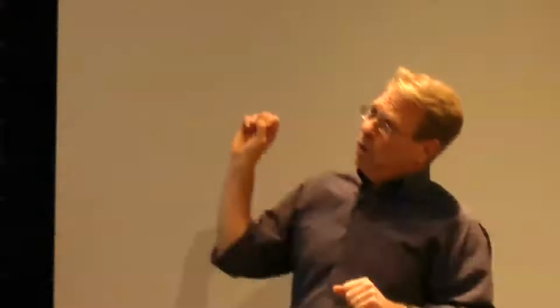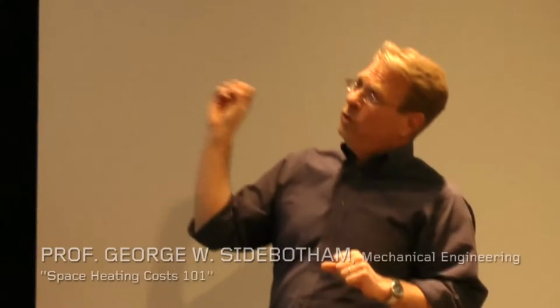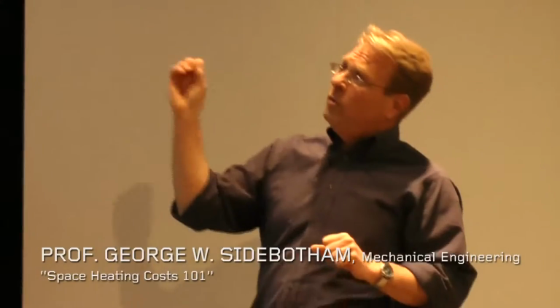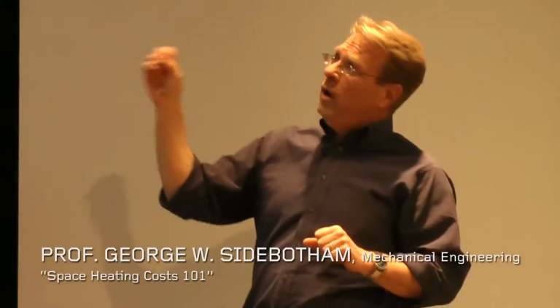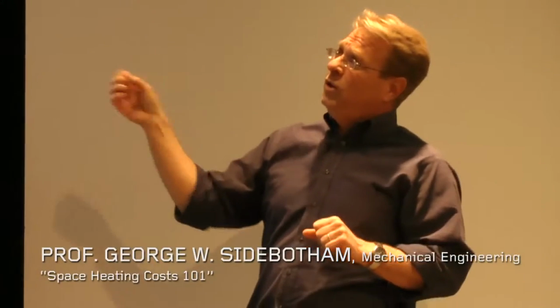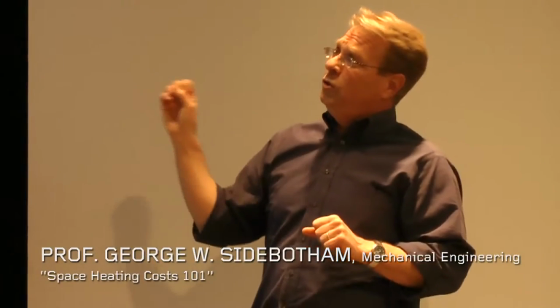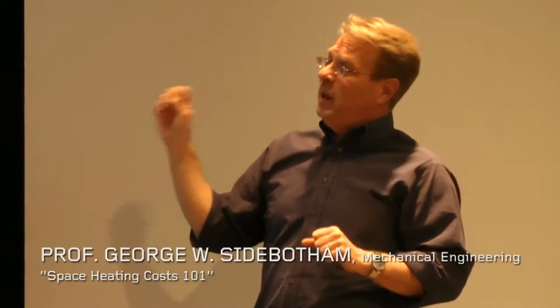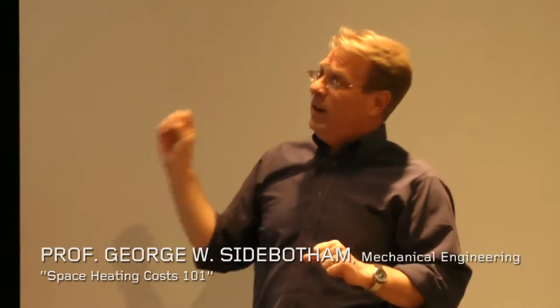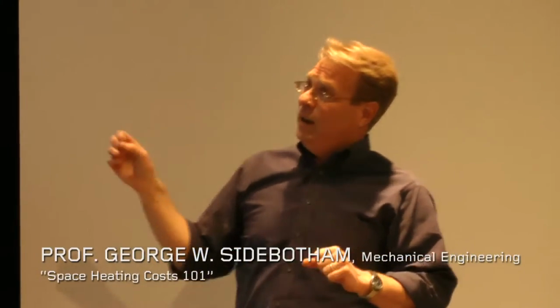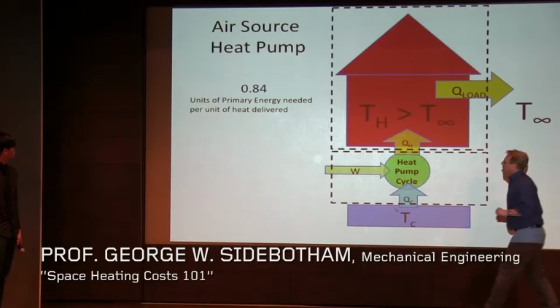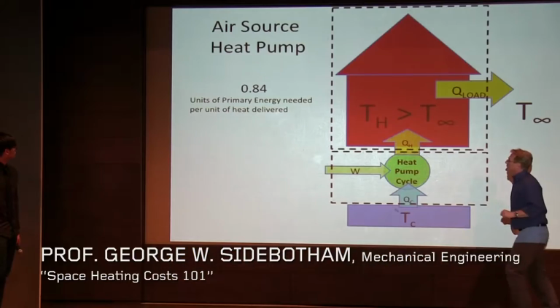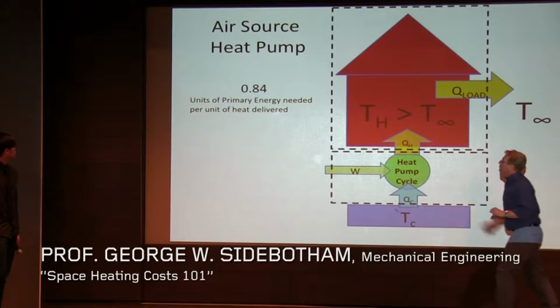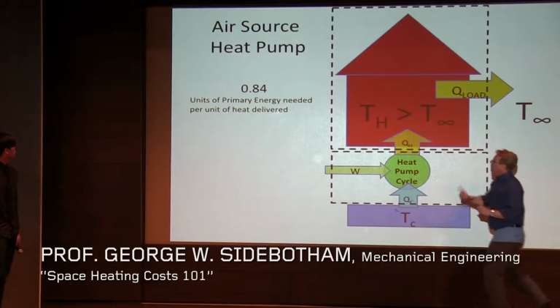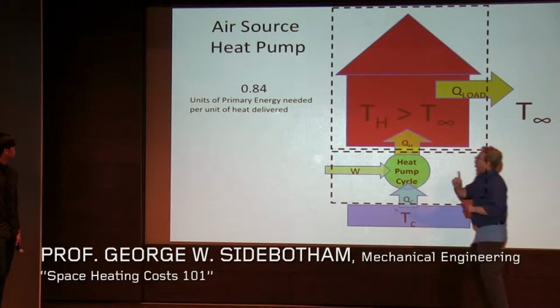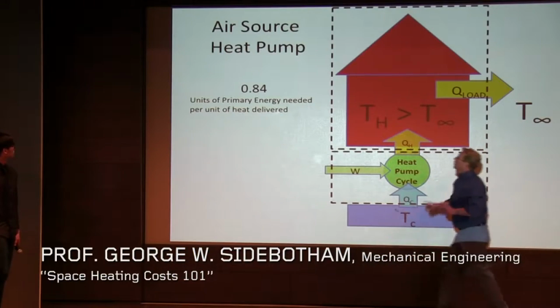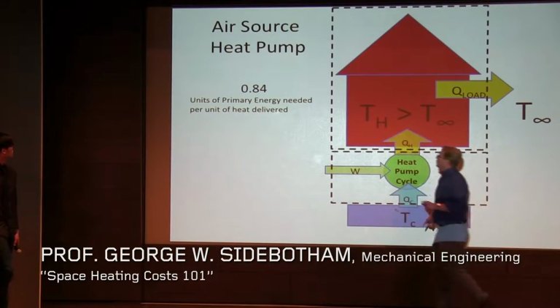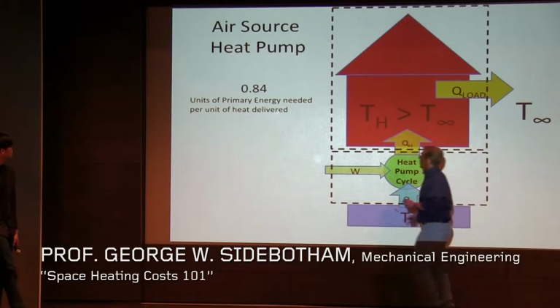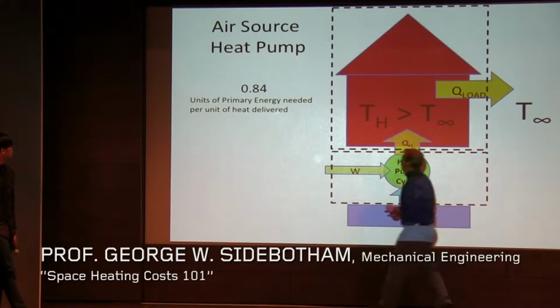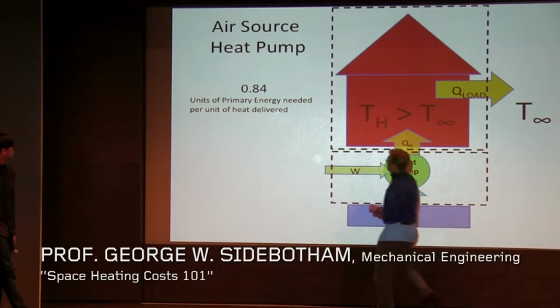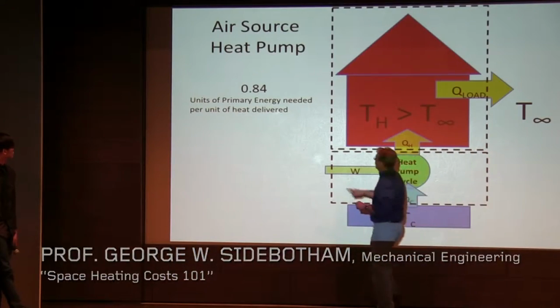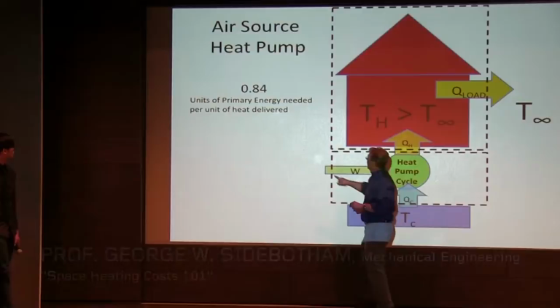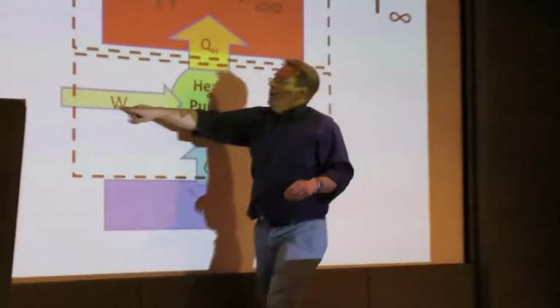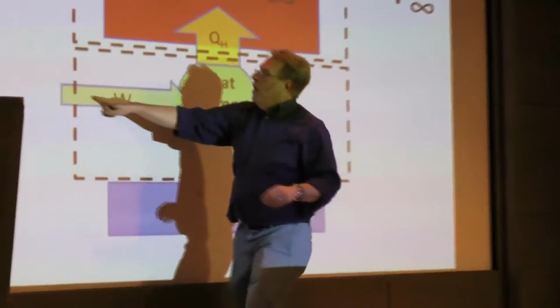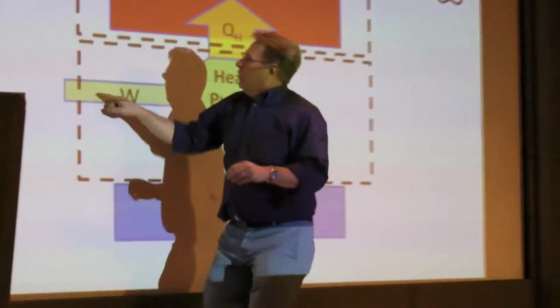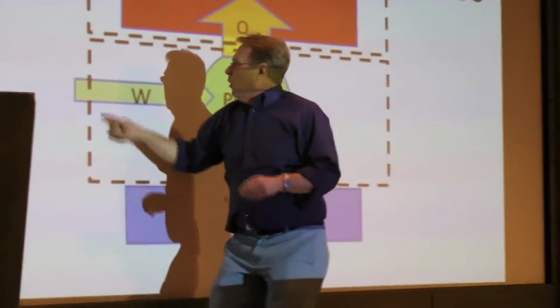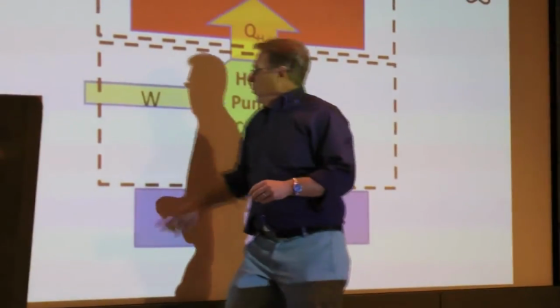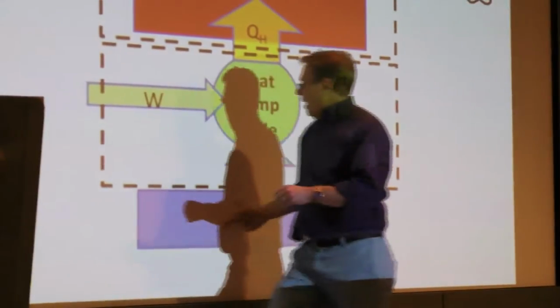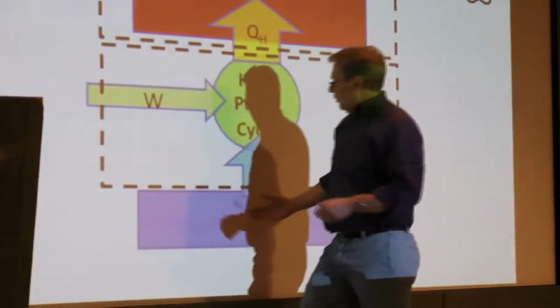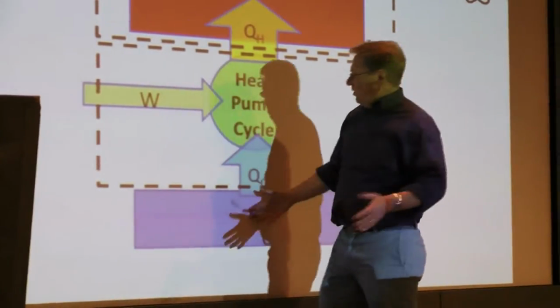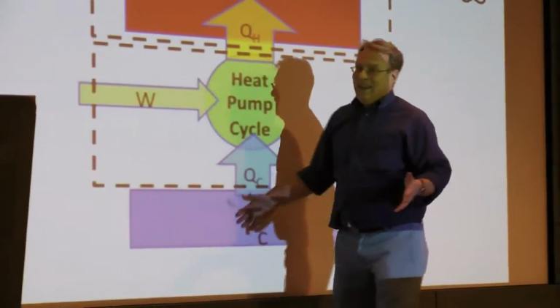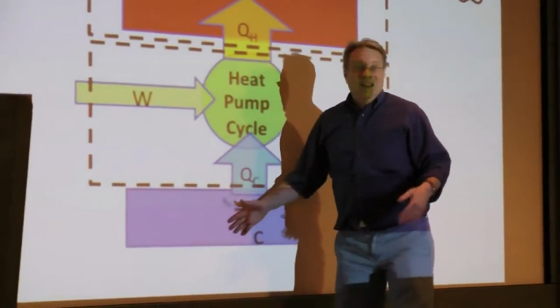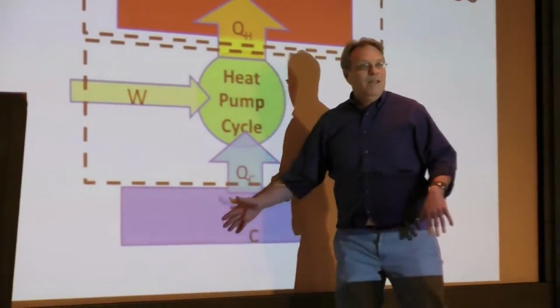There are several ways you can do space heating. Now we're going to use electricity to do something really clever.